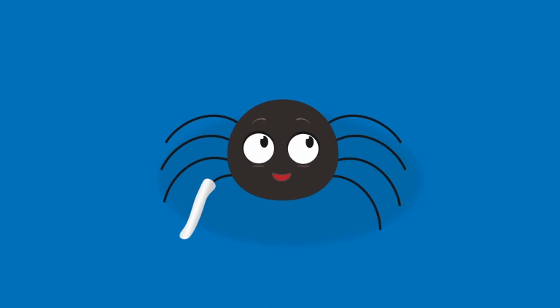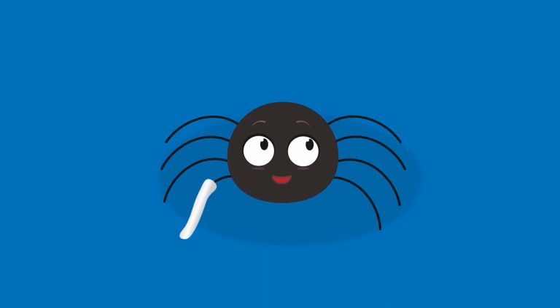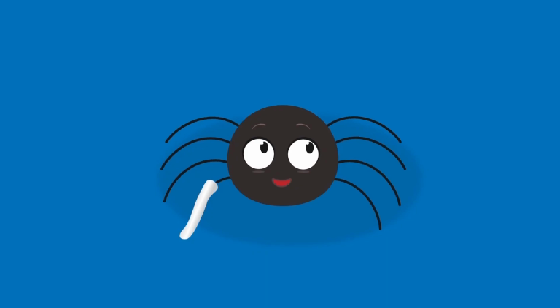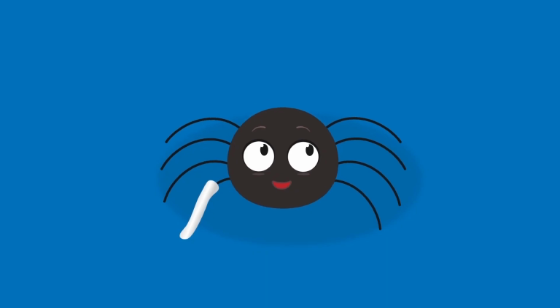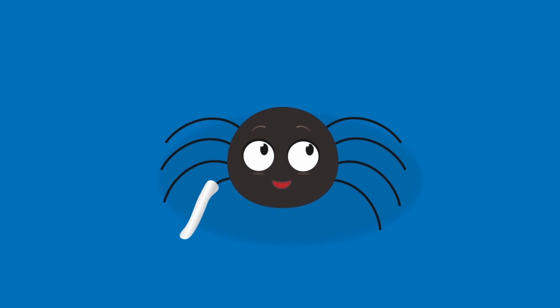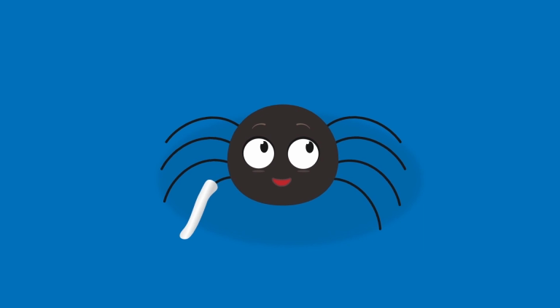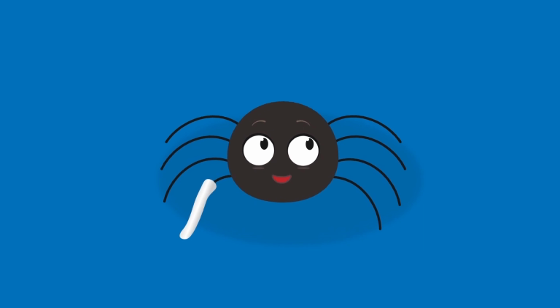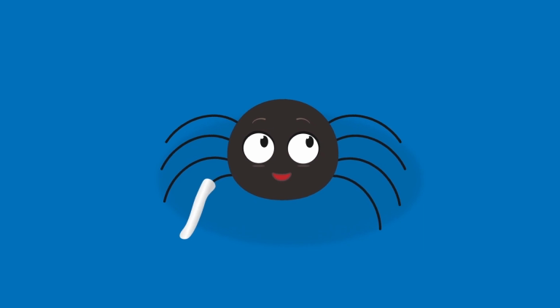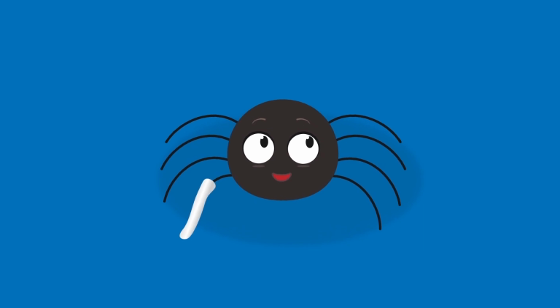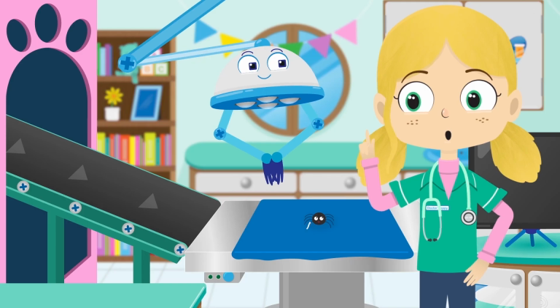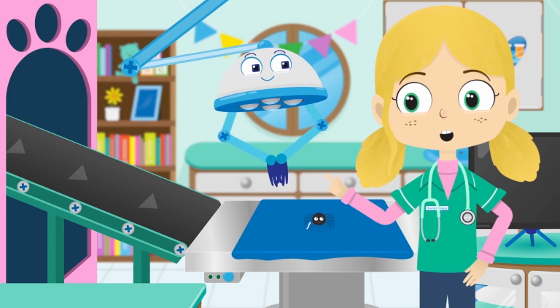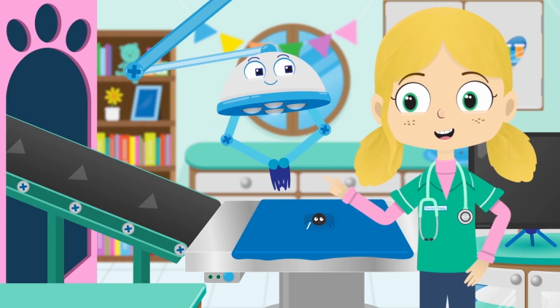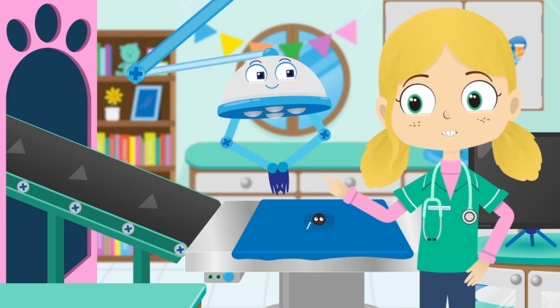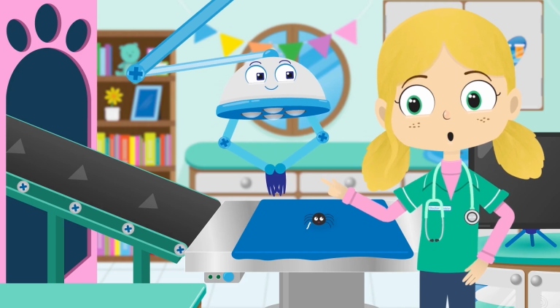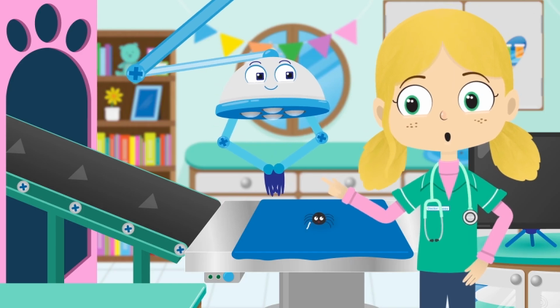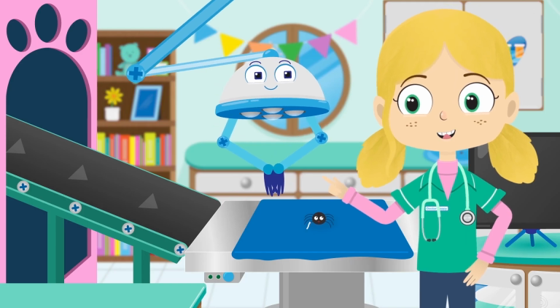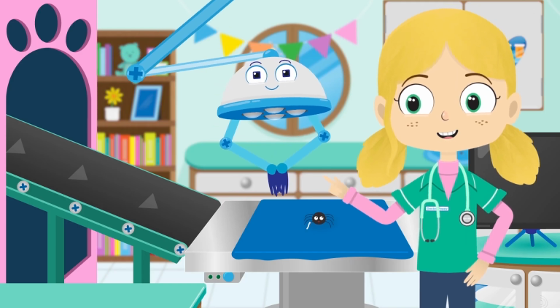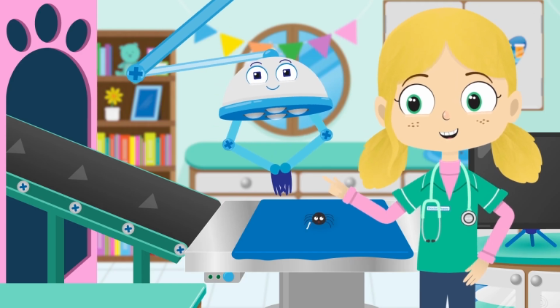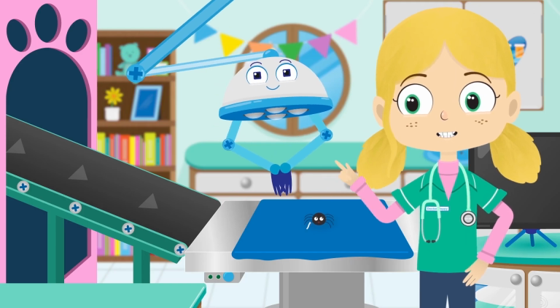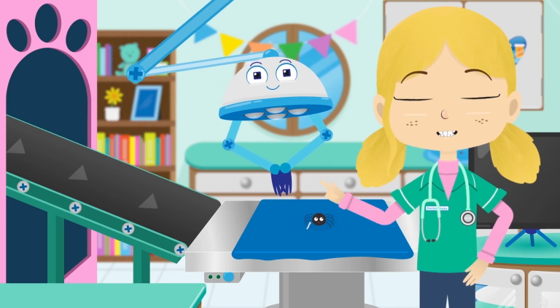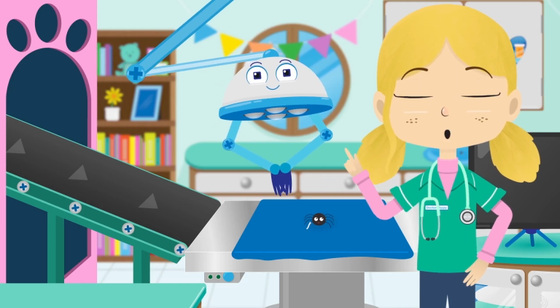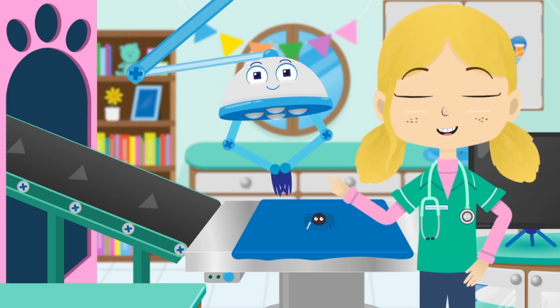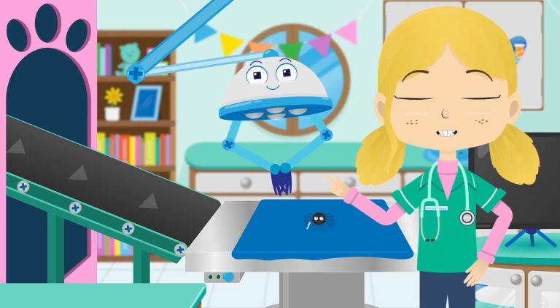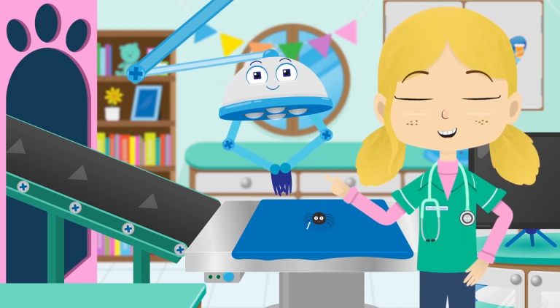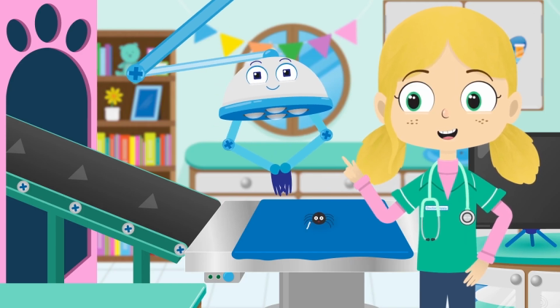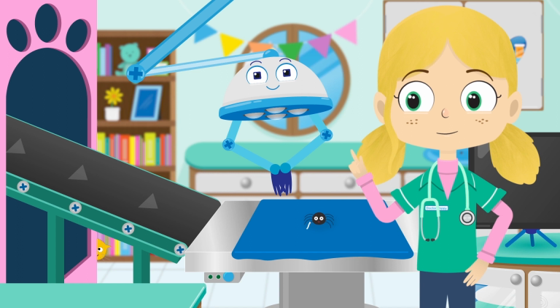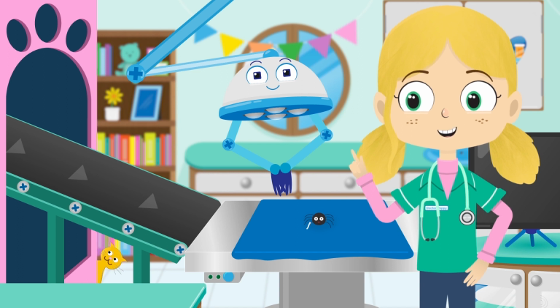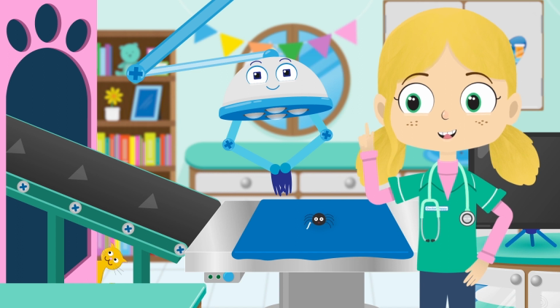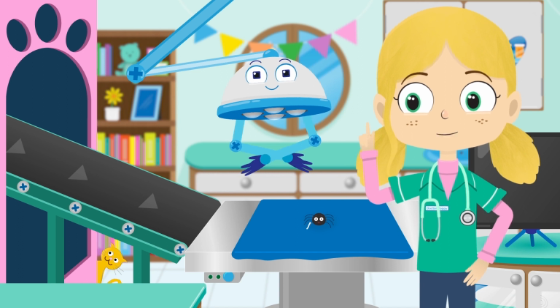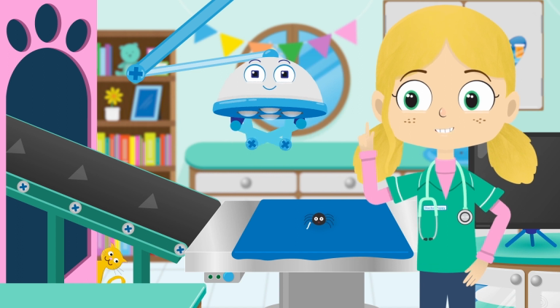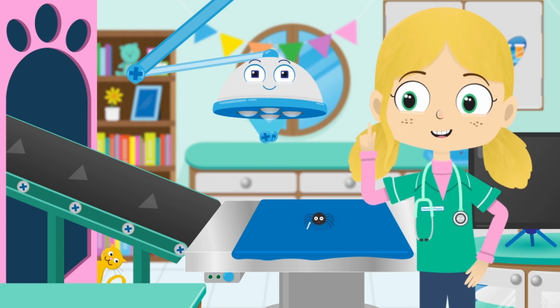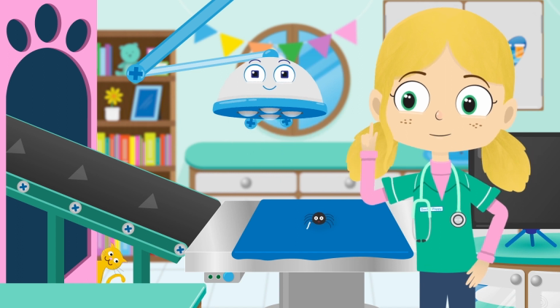That's you all fixed, Jake. Now don't climb any walls or water spouts for two weeks and try to get plenty of rest.